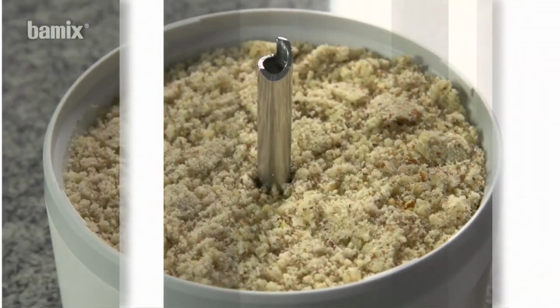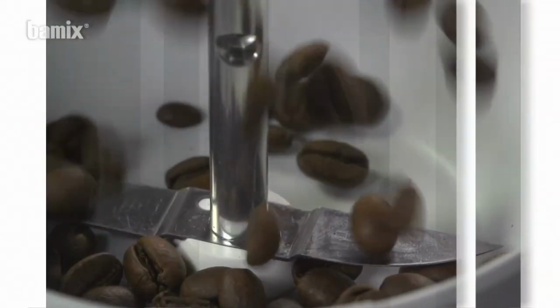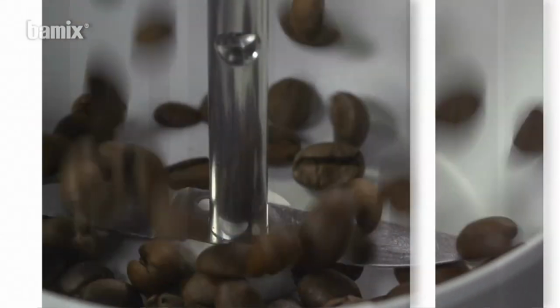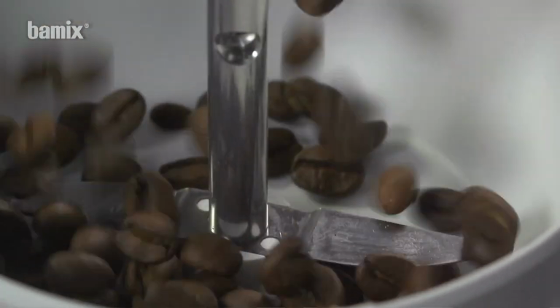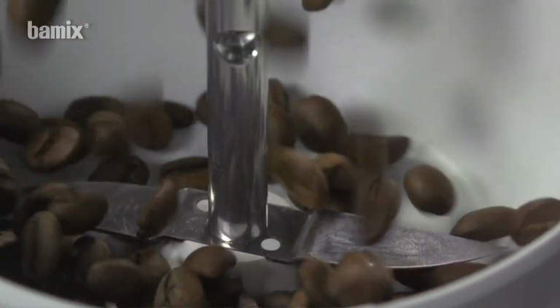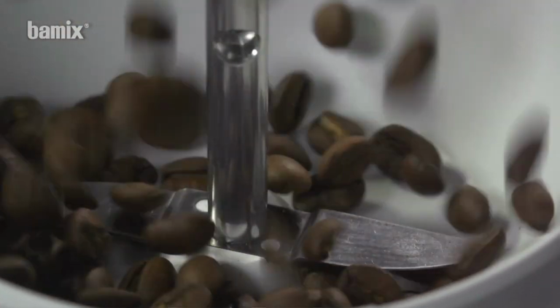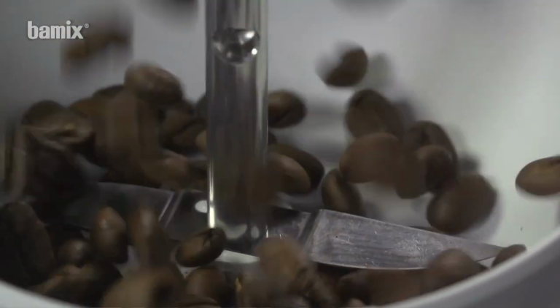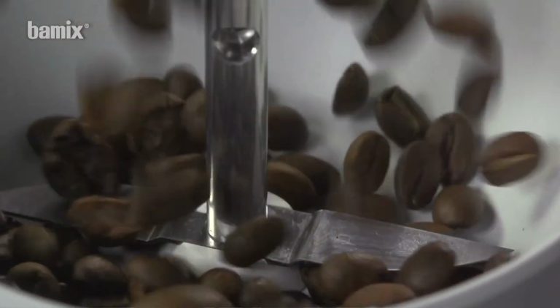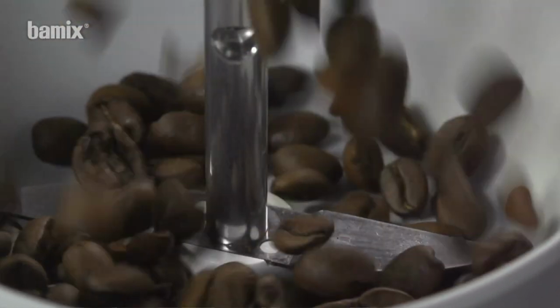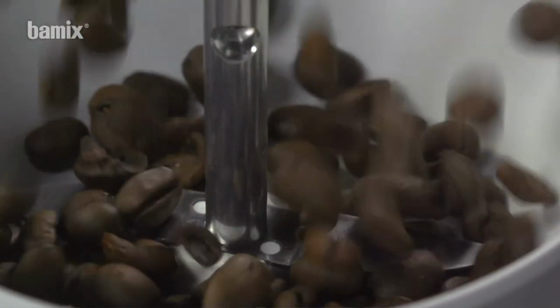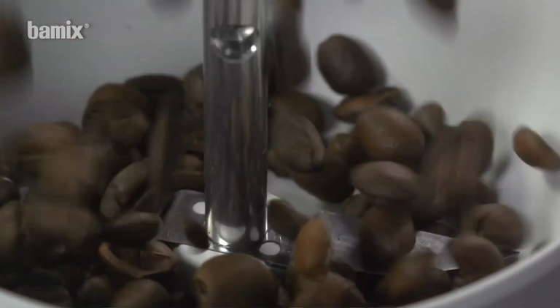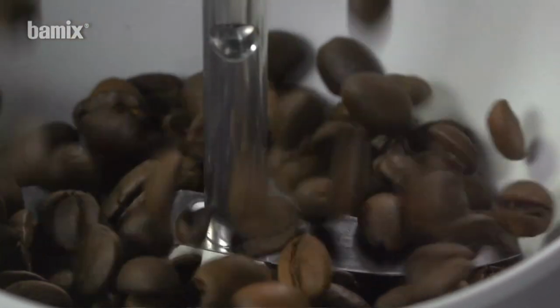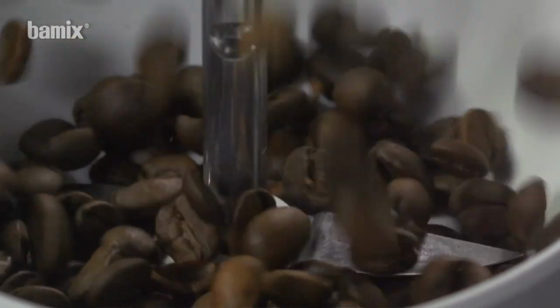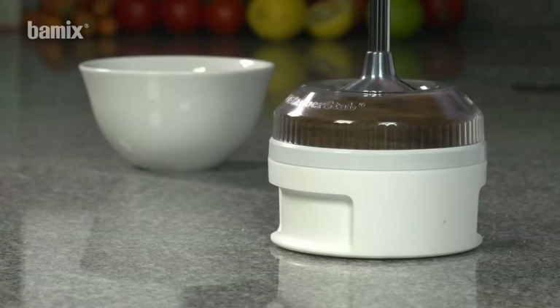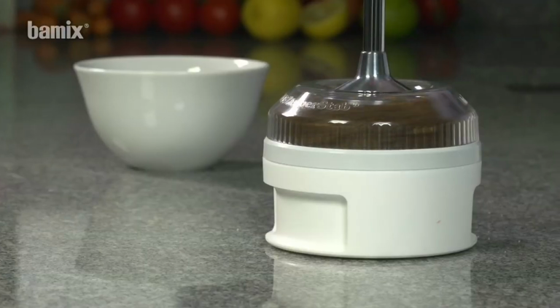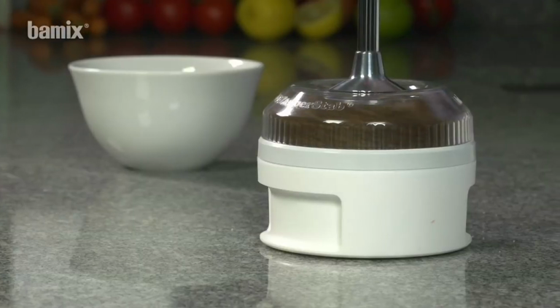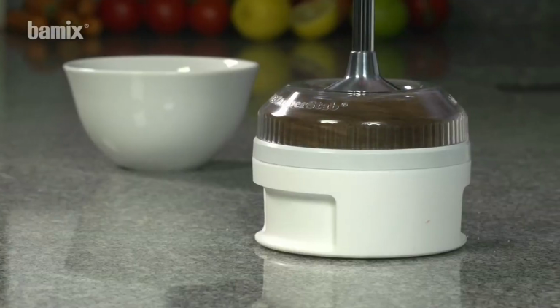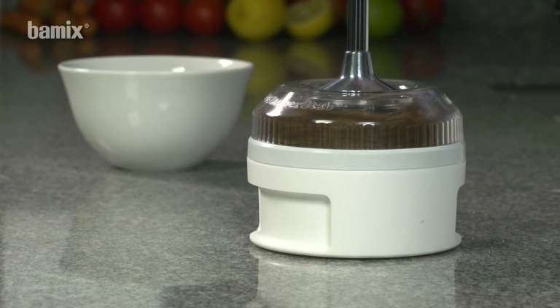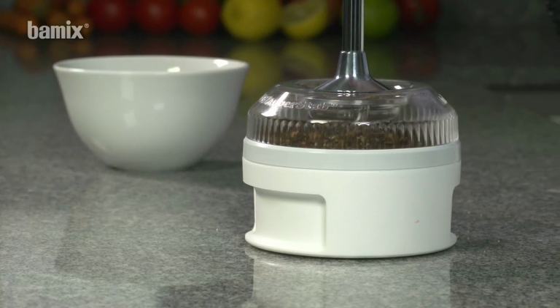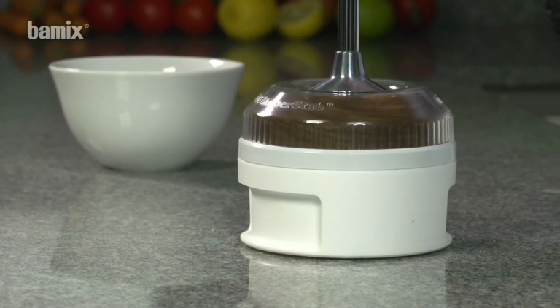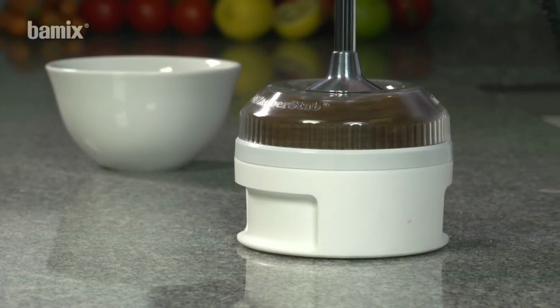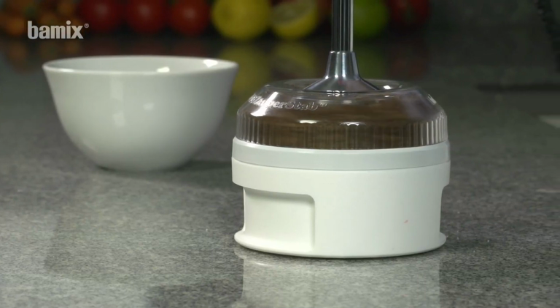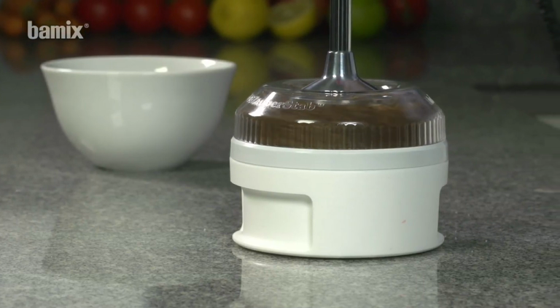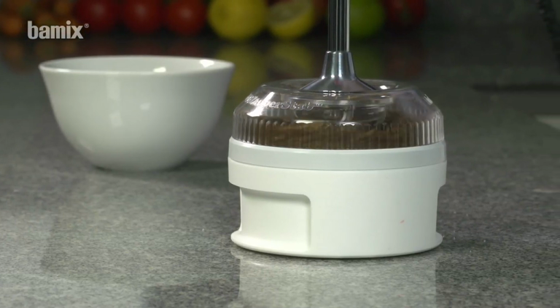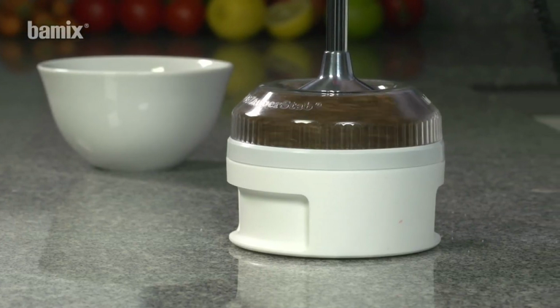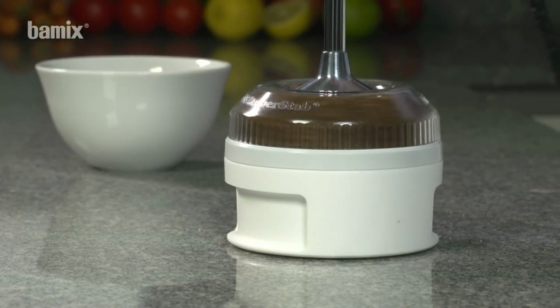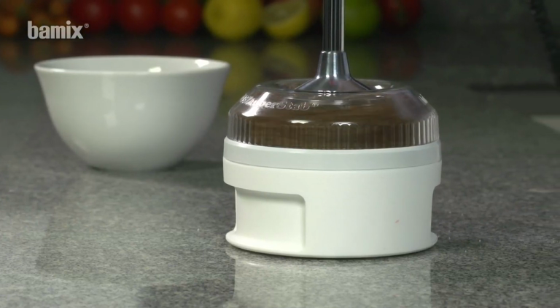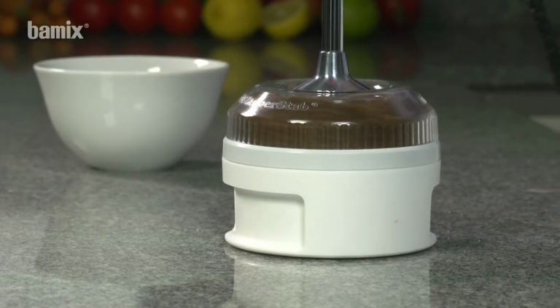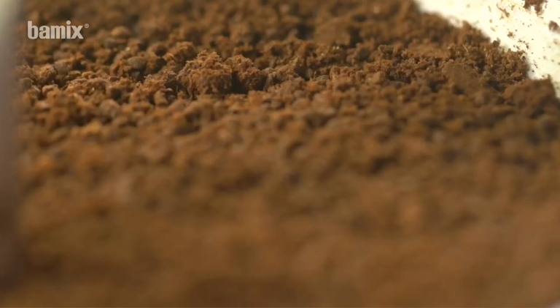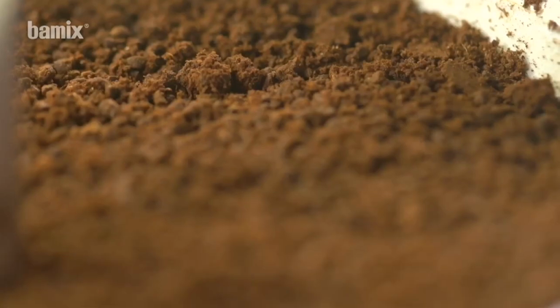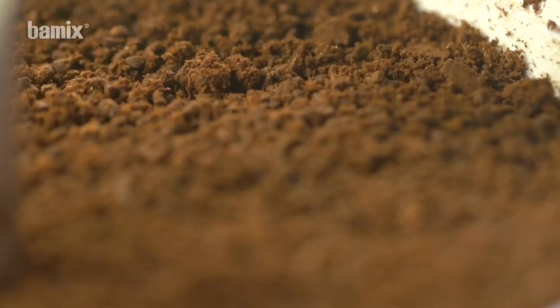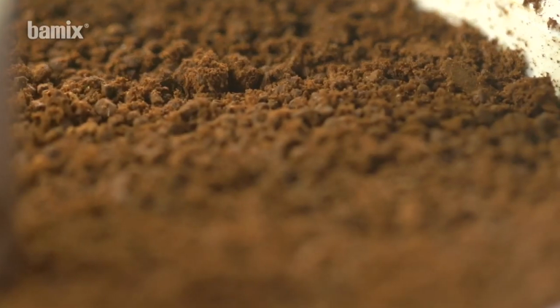The Bamix is also a coffee mill. Freshly ground coffee, portion for portion.